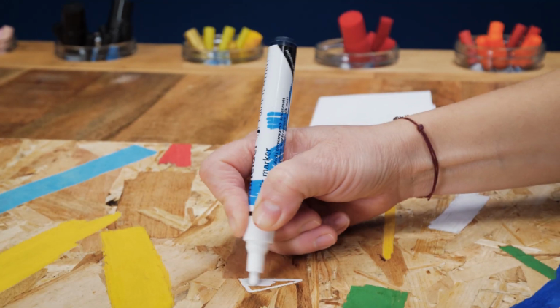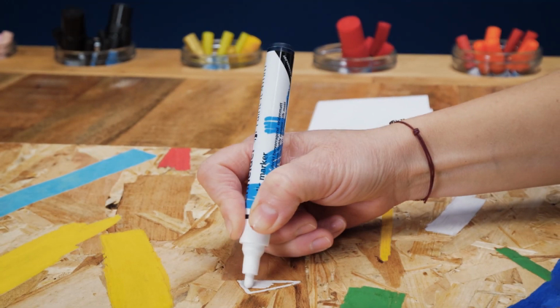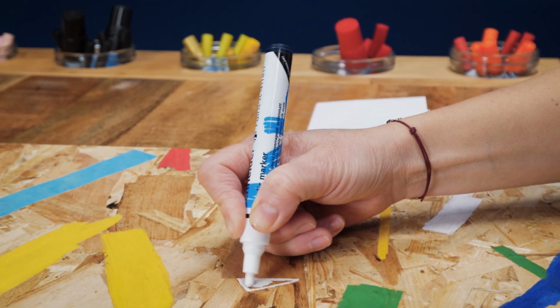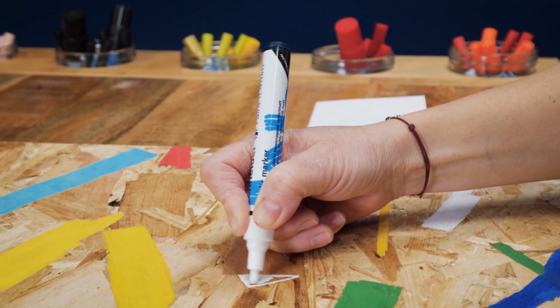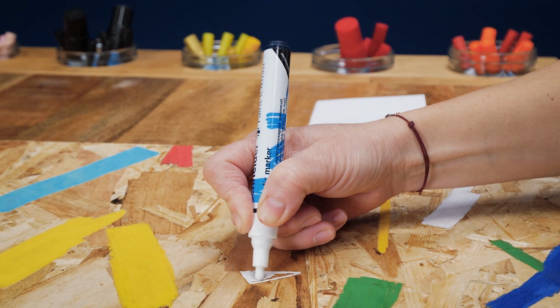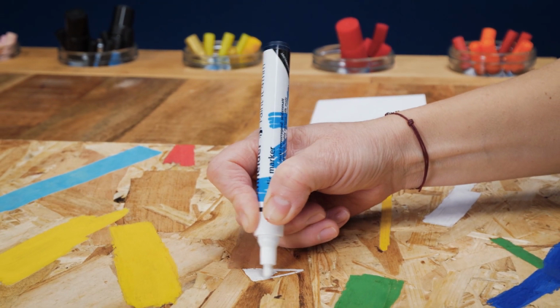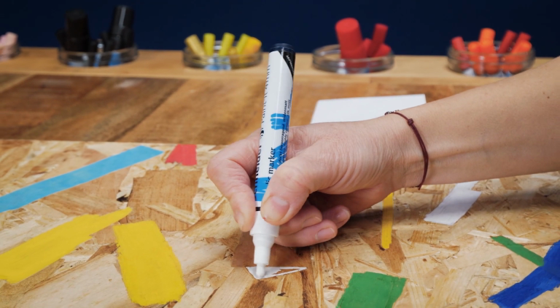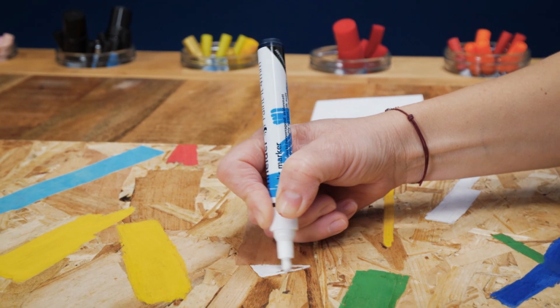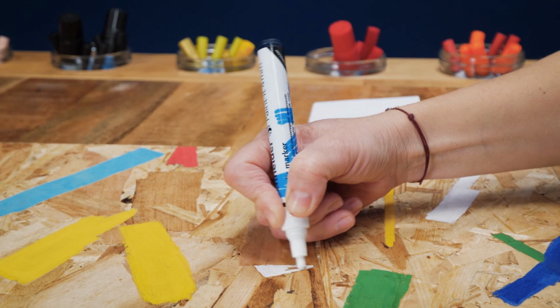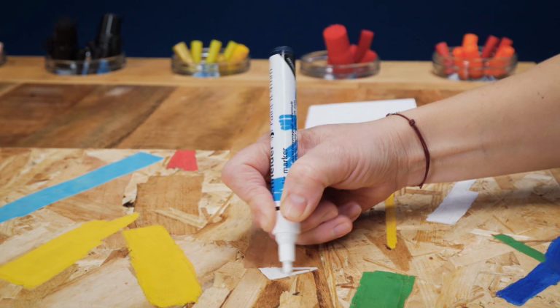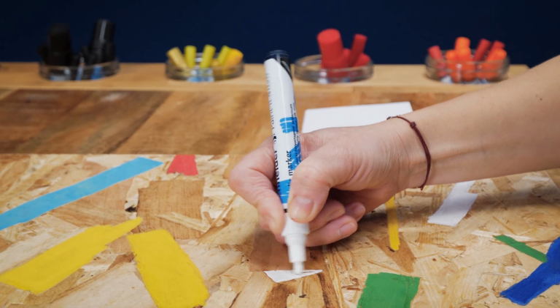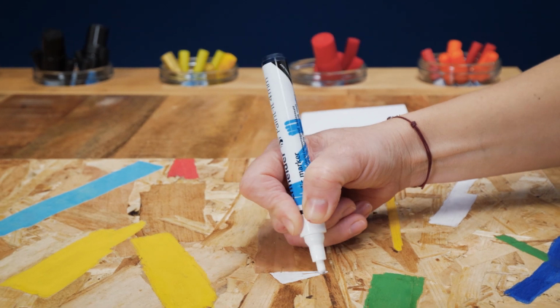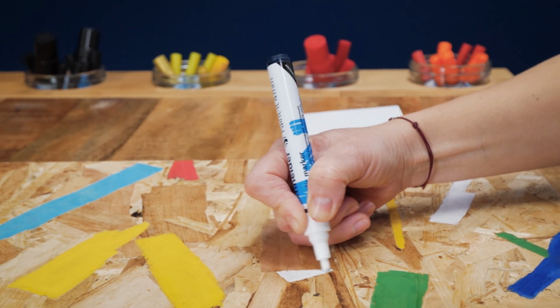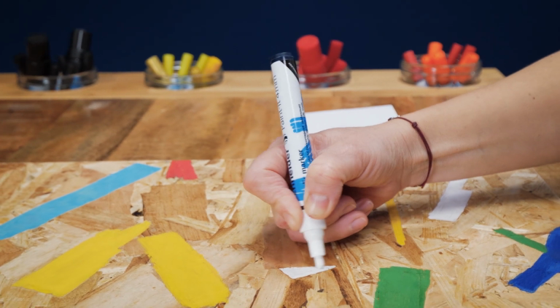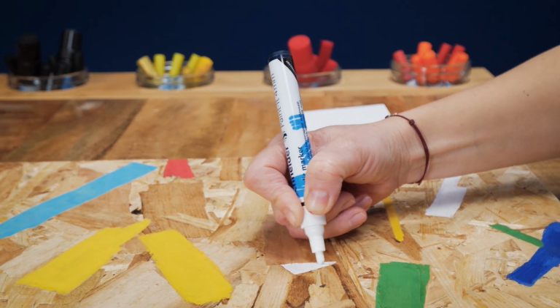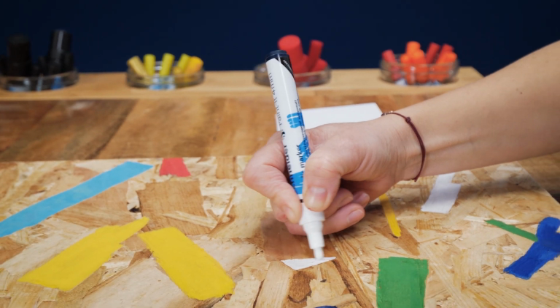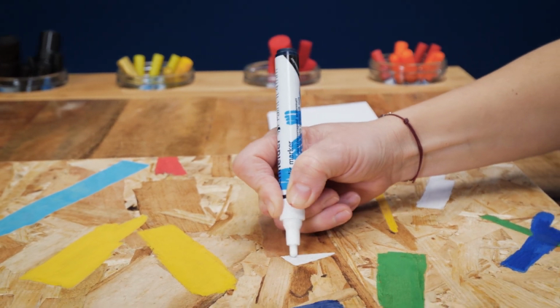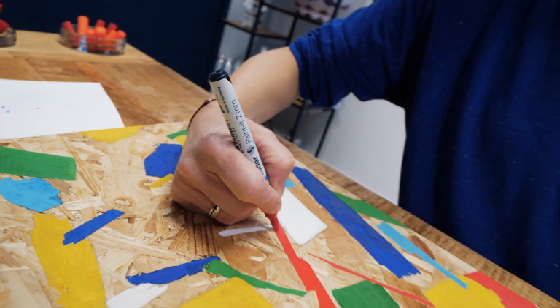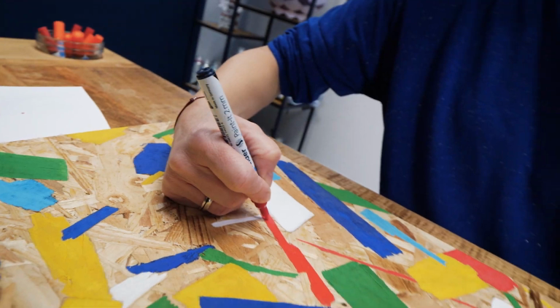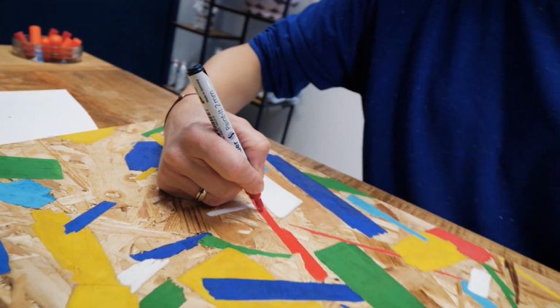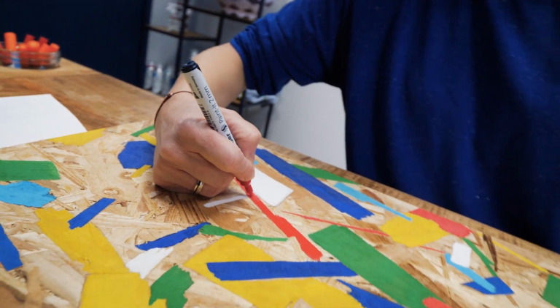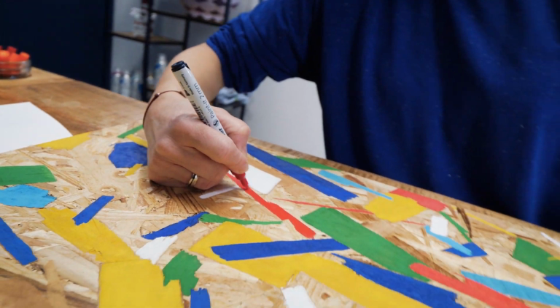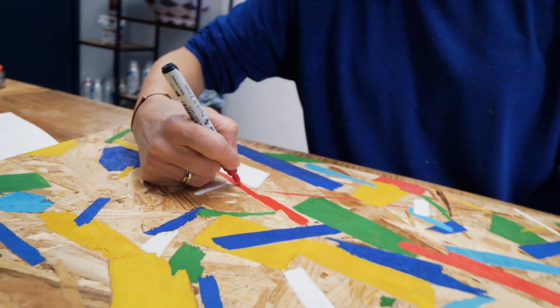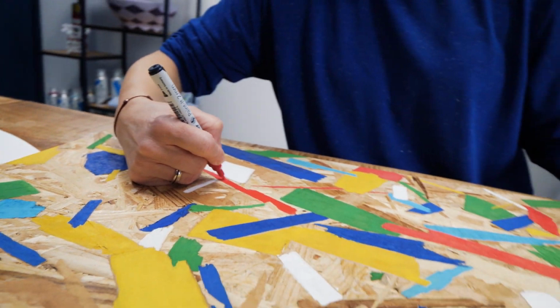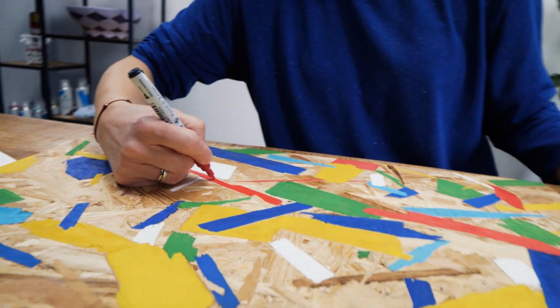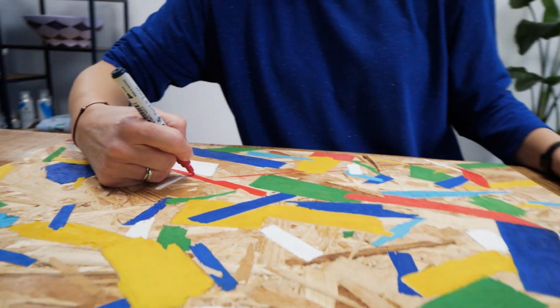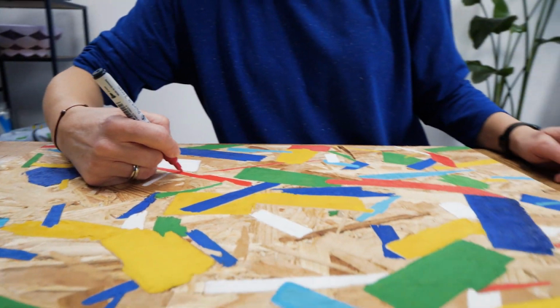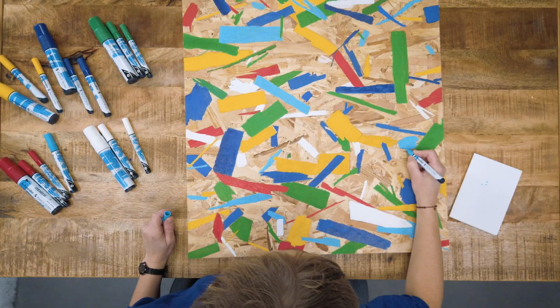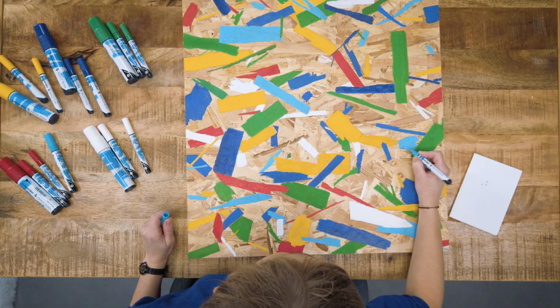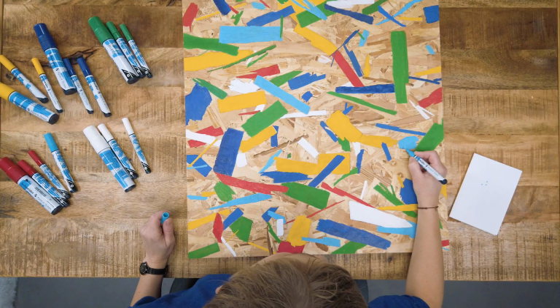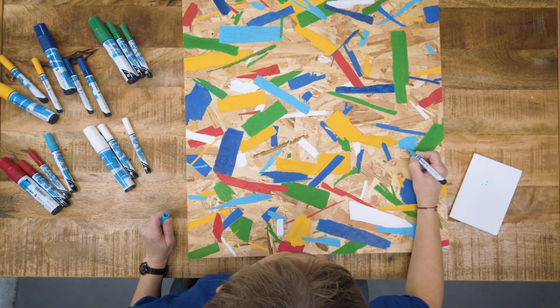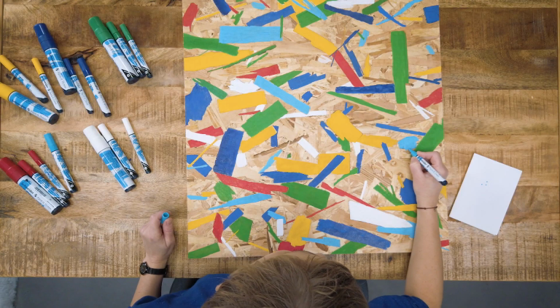One layer covers nicely, but with a second layer we can create an even more vibrant effect.